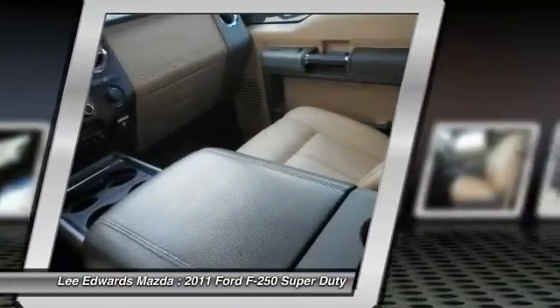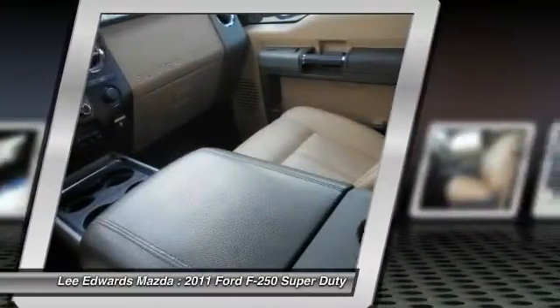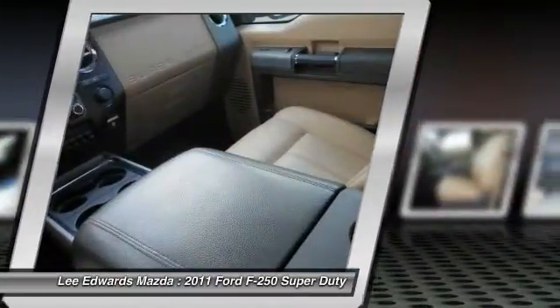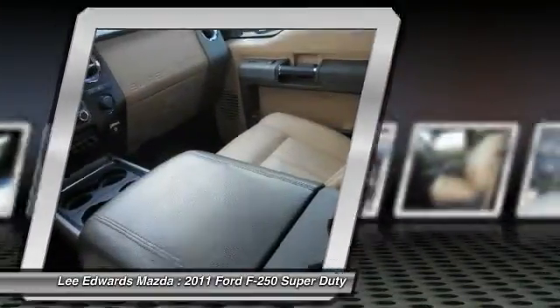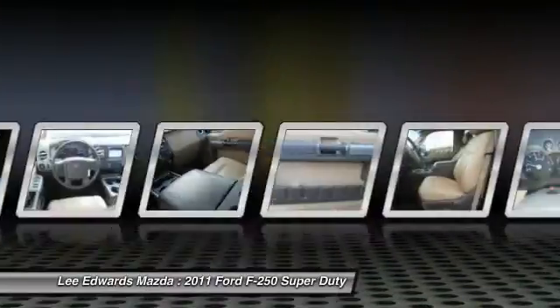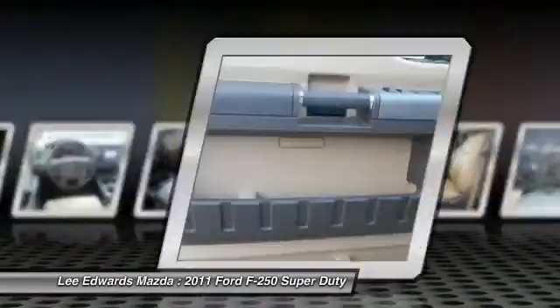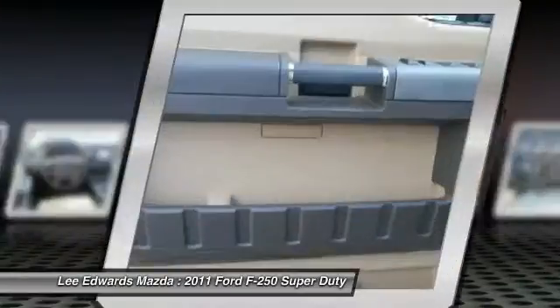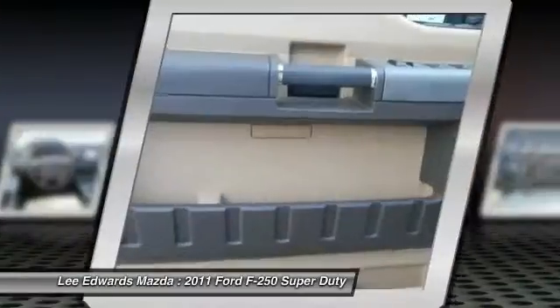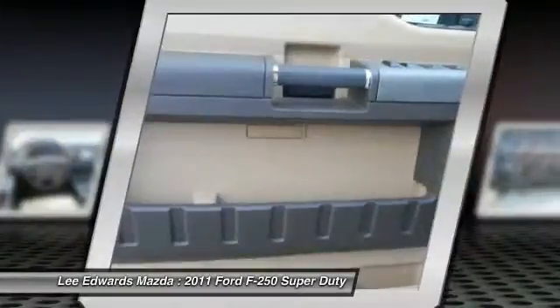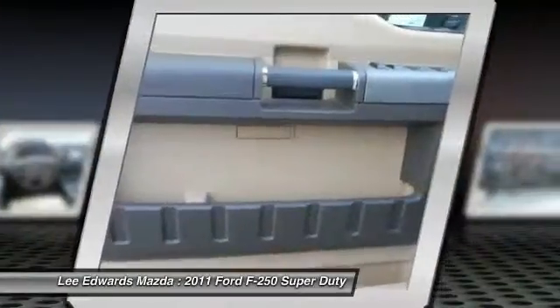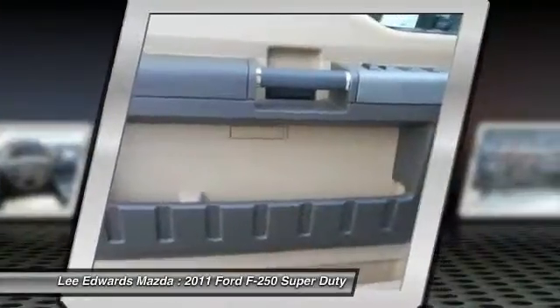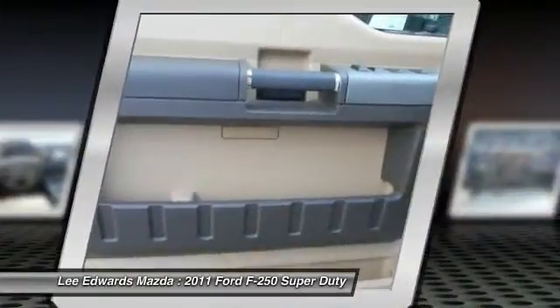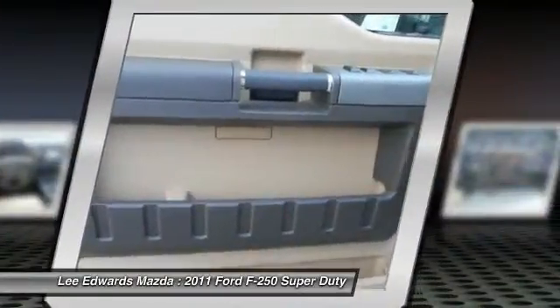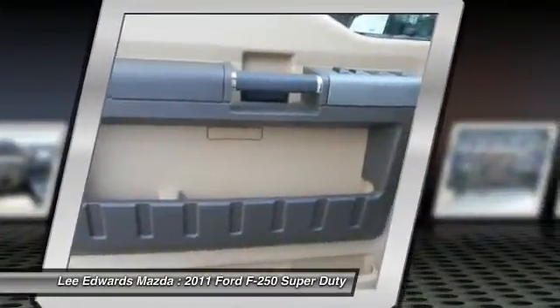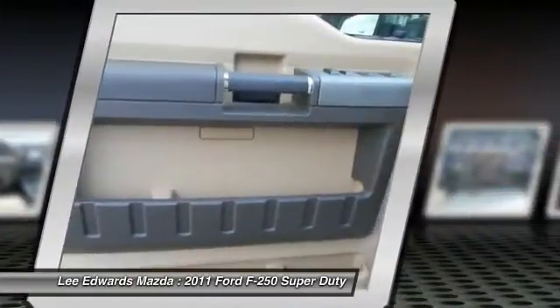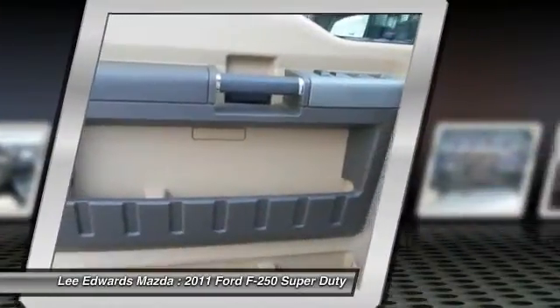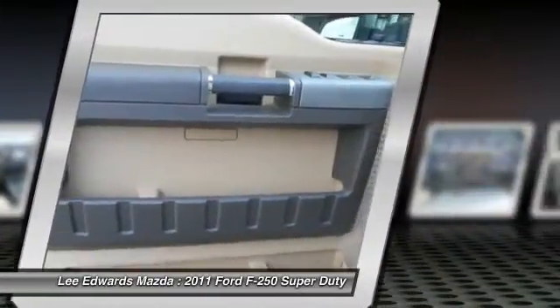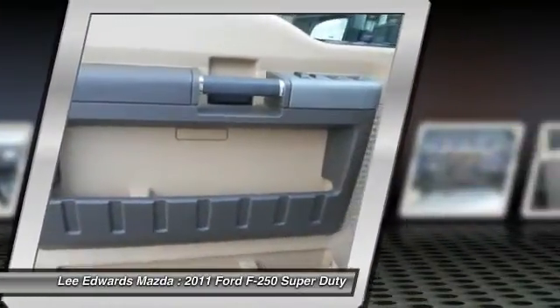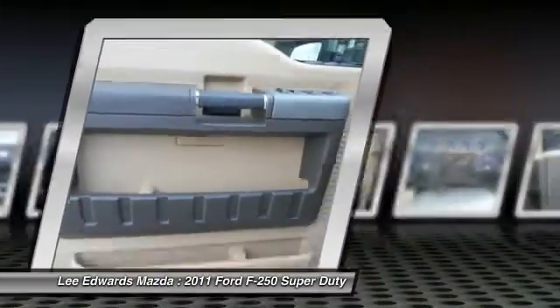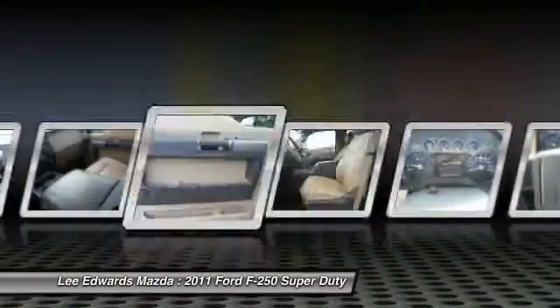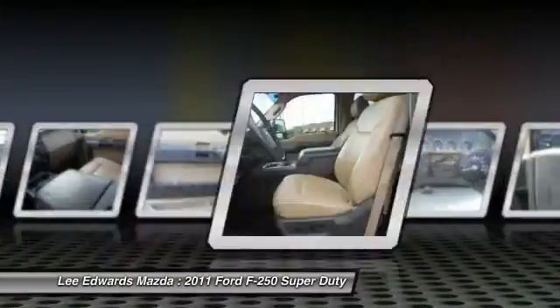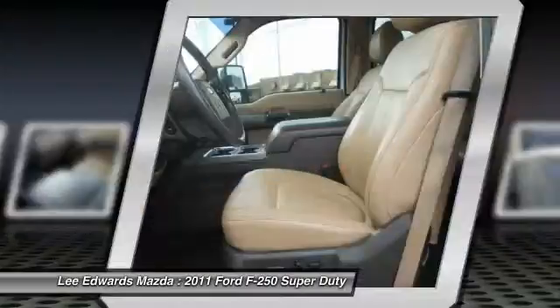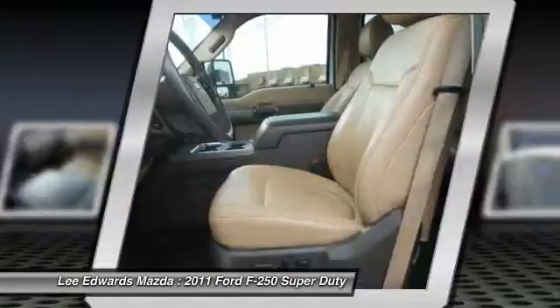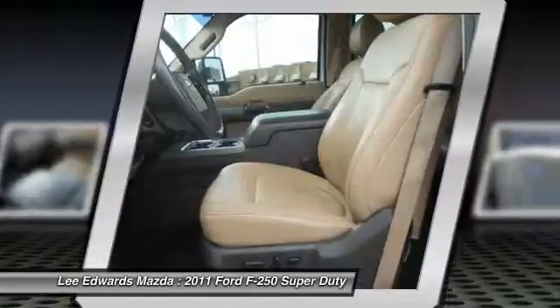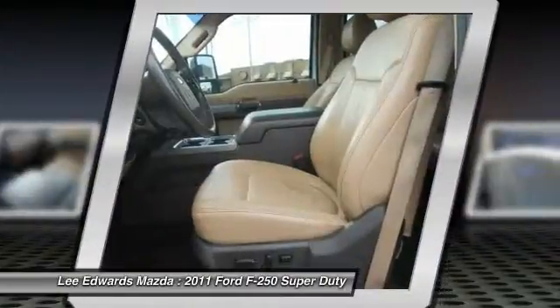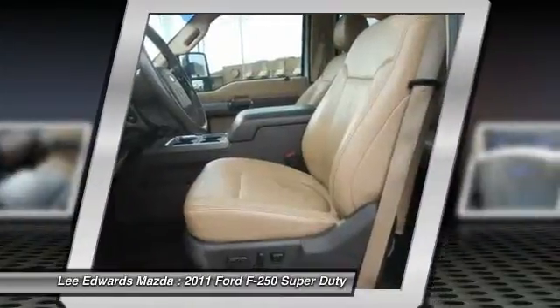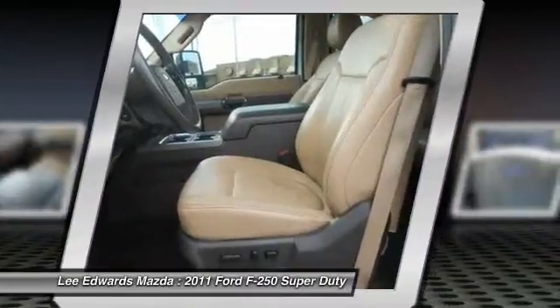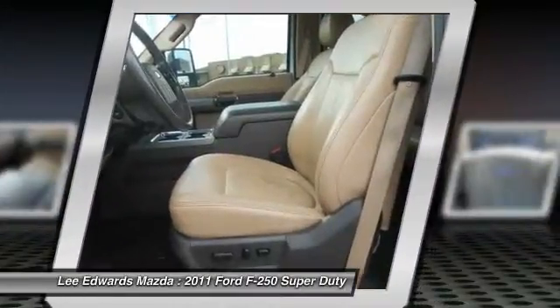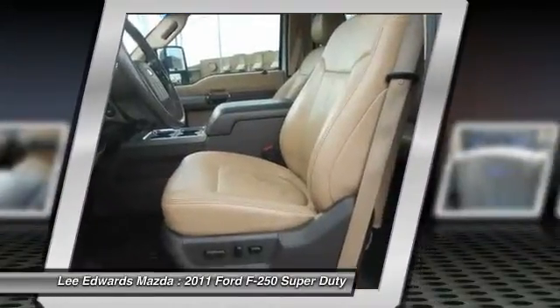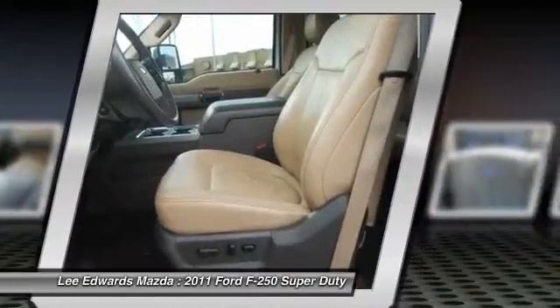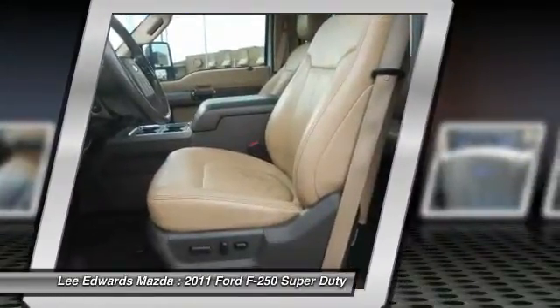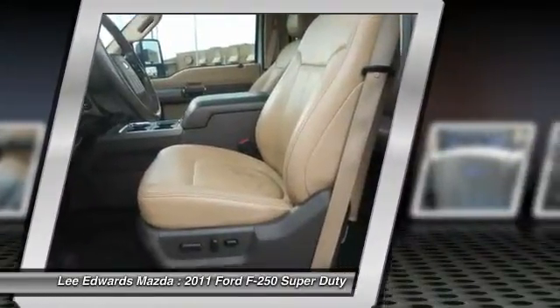Alloy wheels, cruise control, AM-FM stereo radio, power door locks.